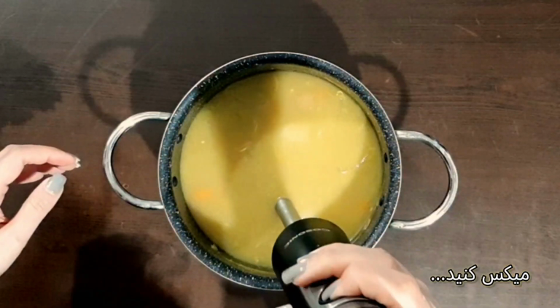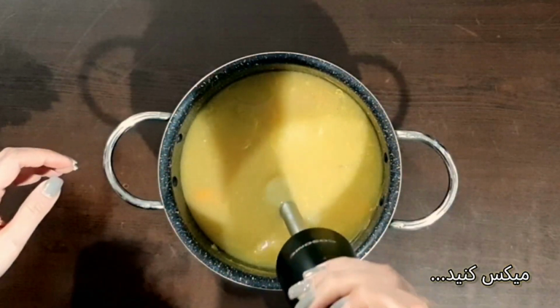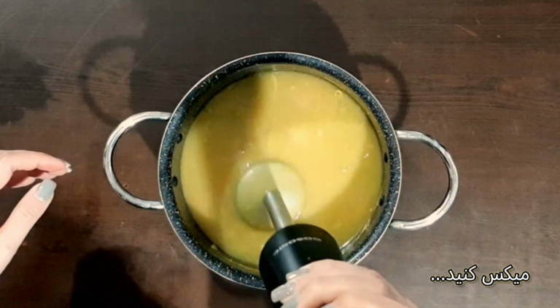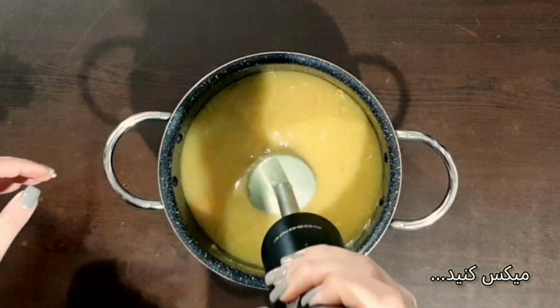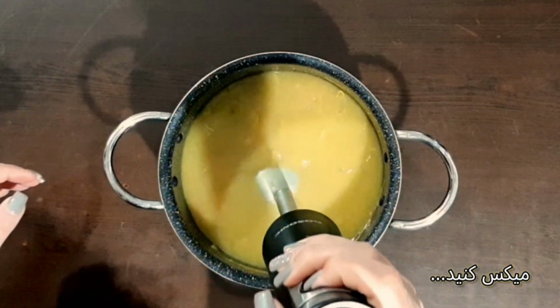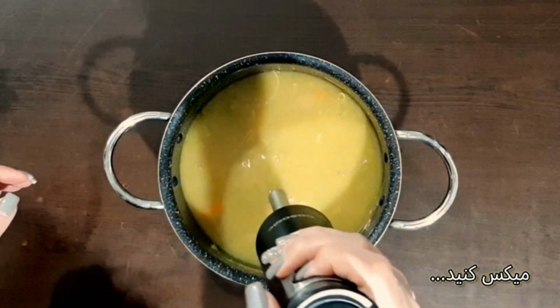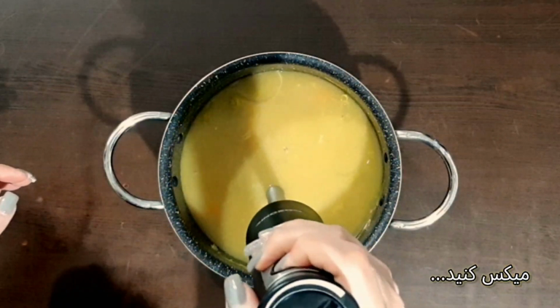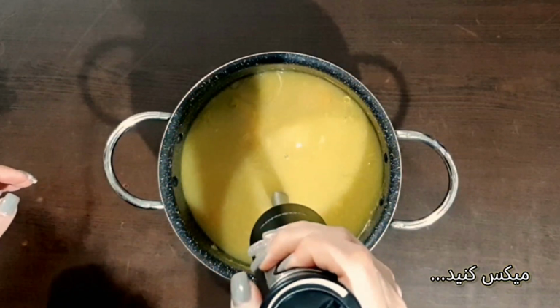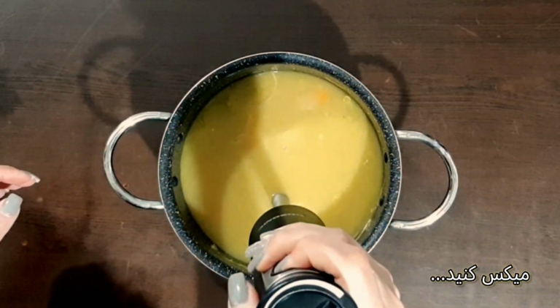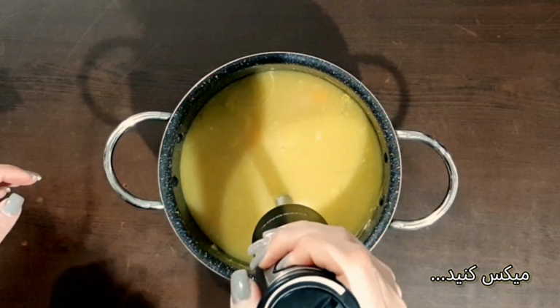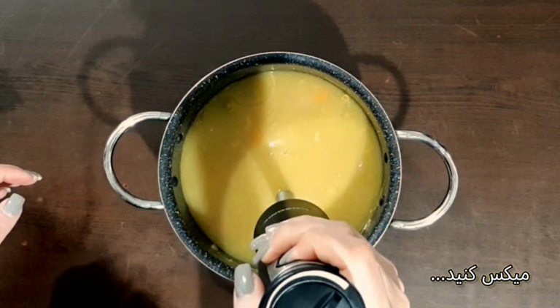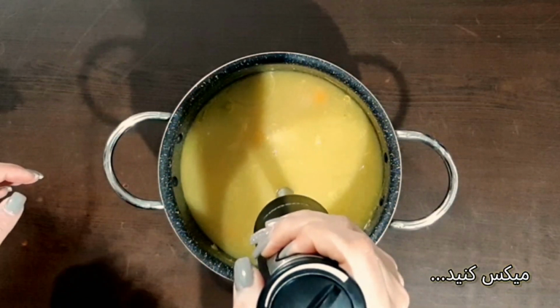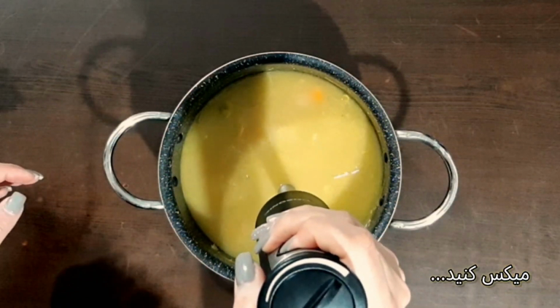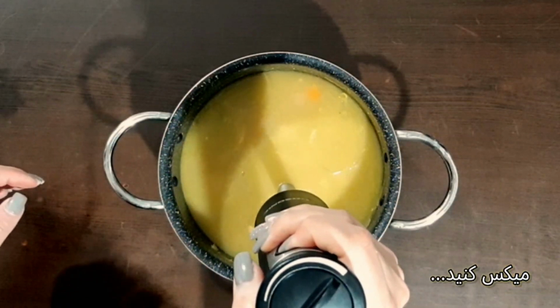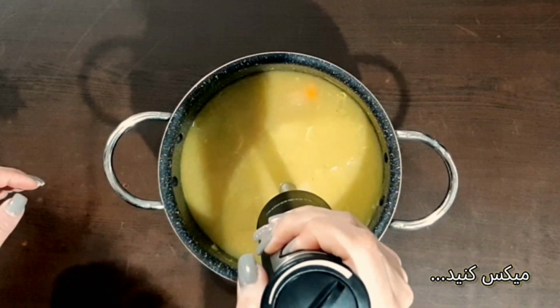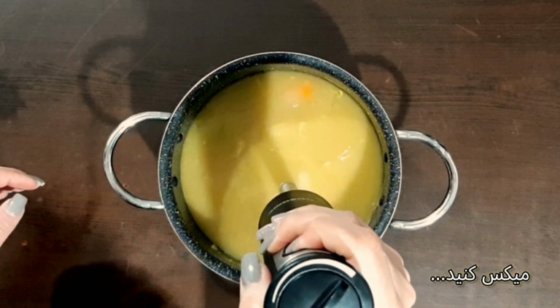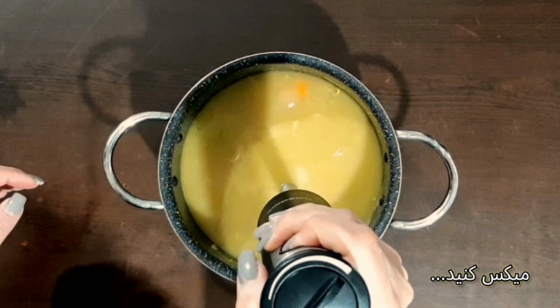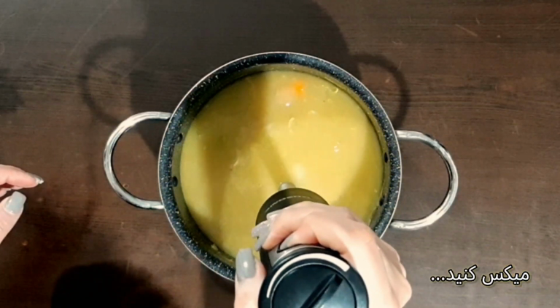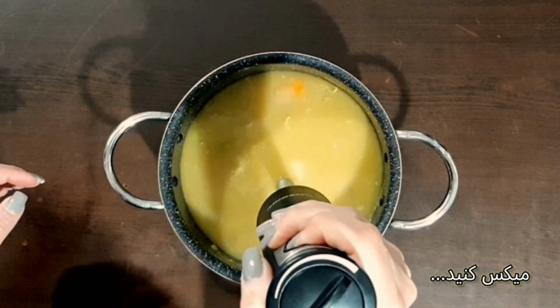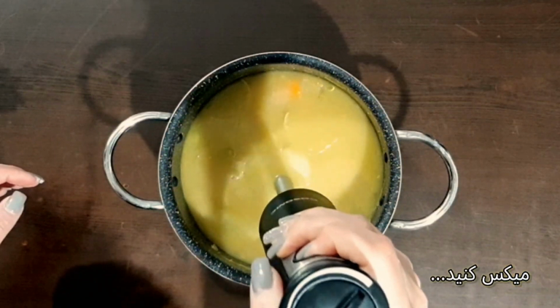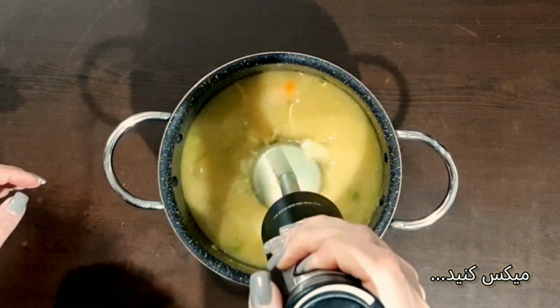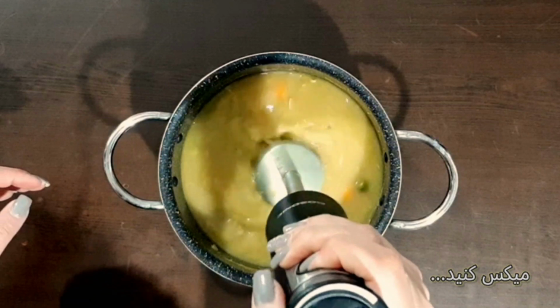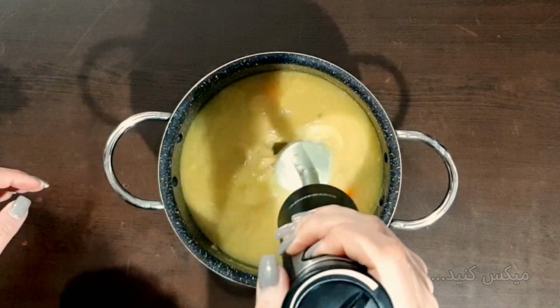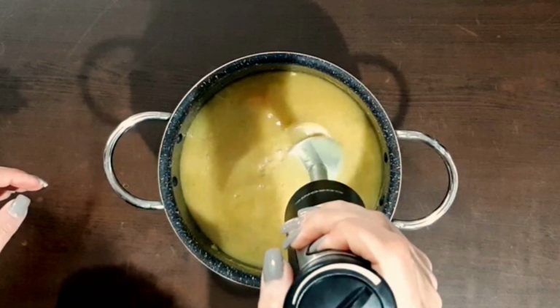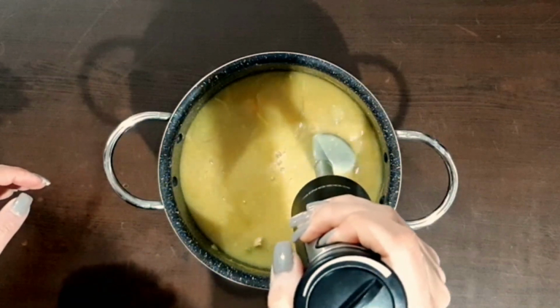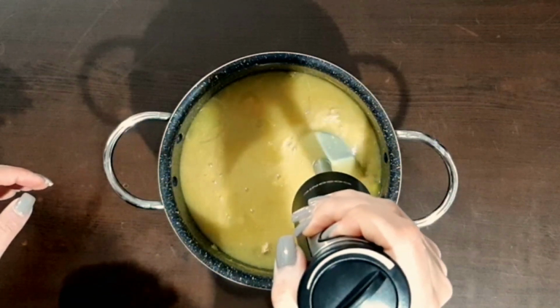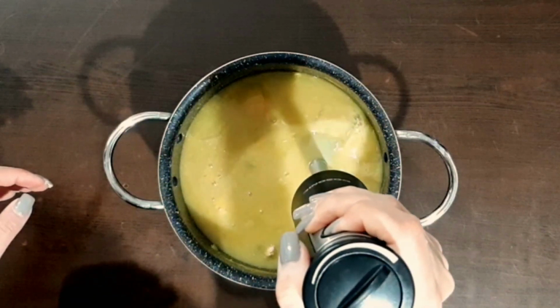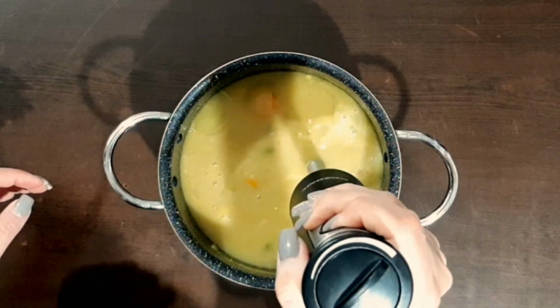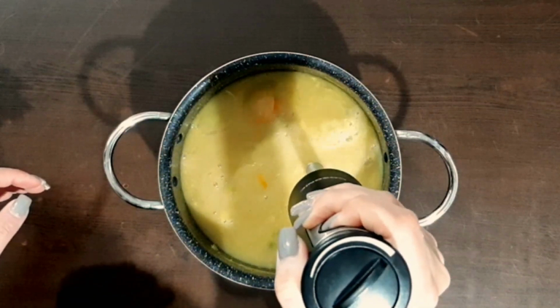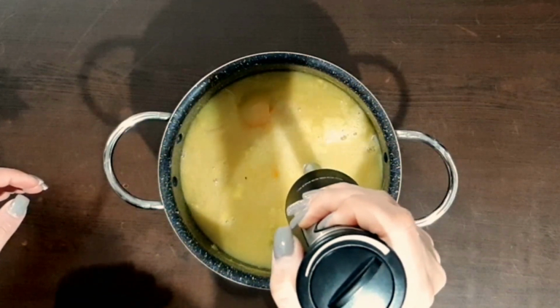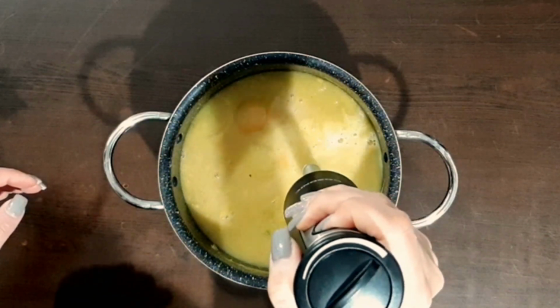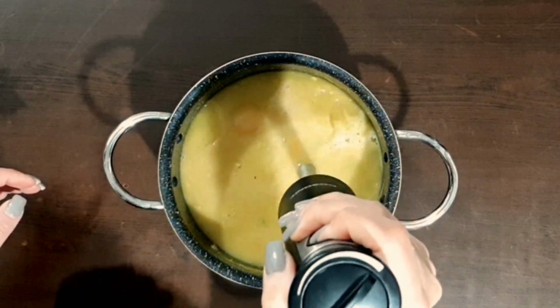Then blend the soup with an electric meat grinder, blender, or any other appliance.